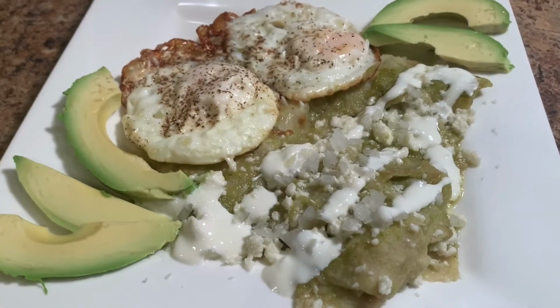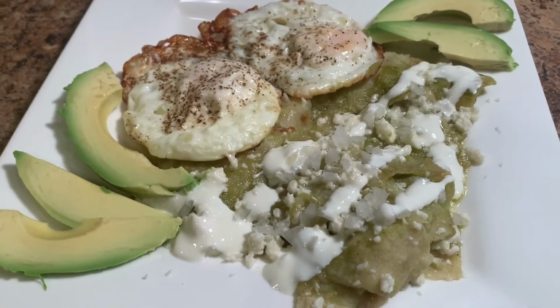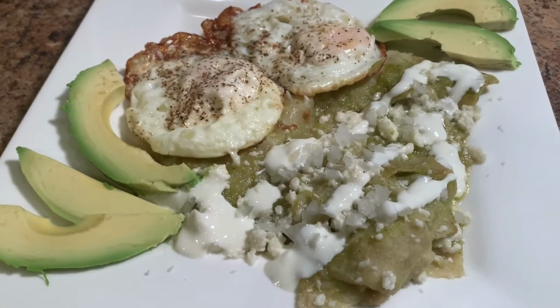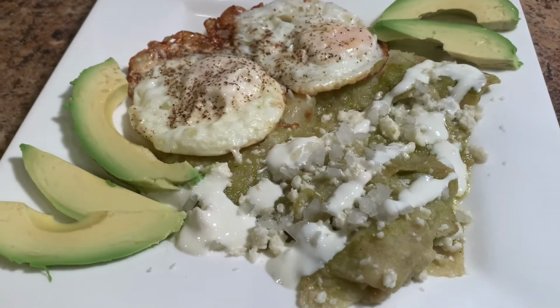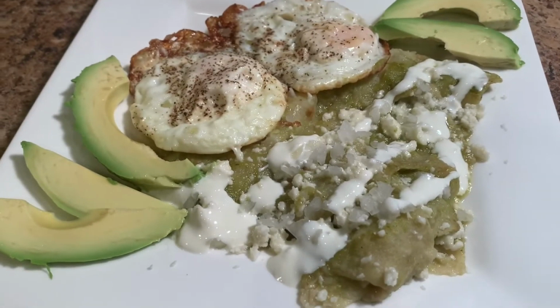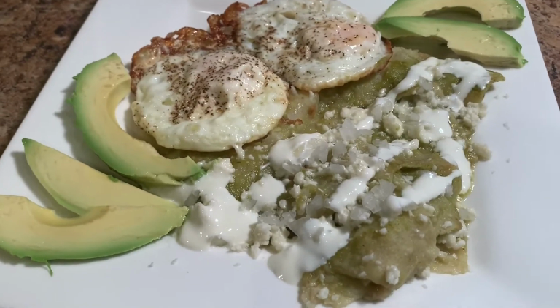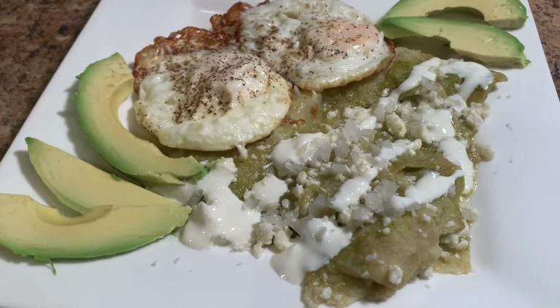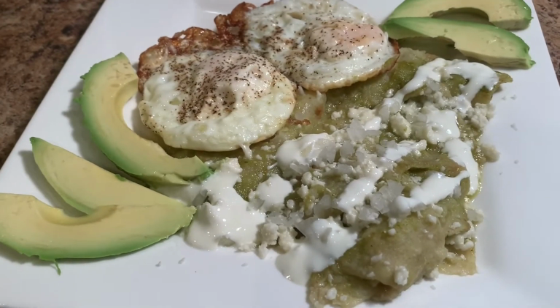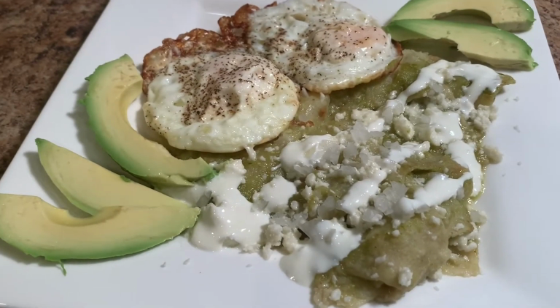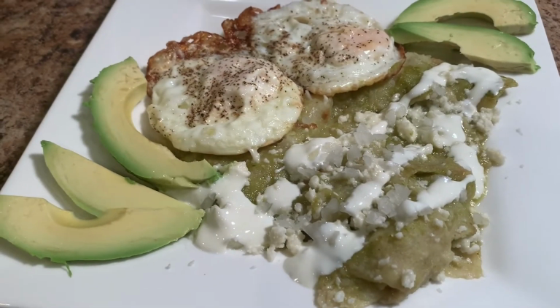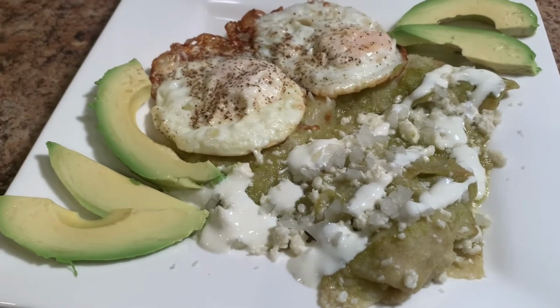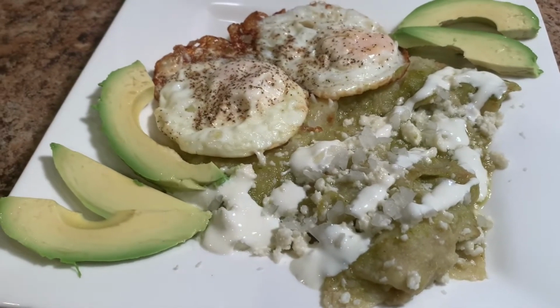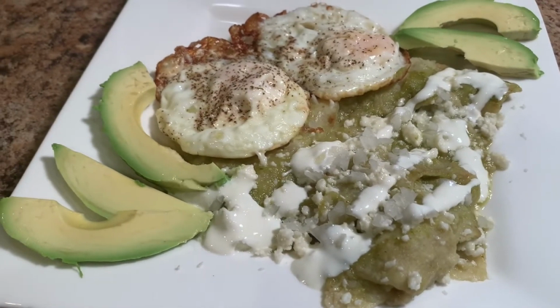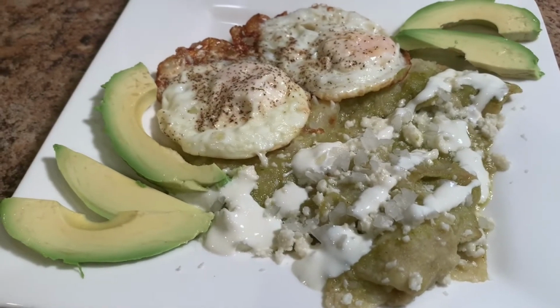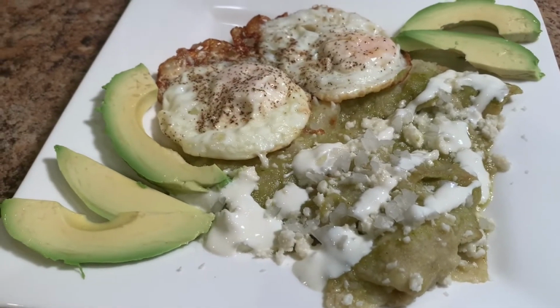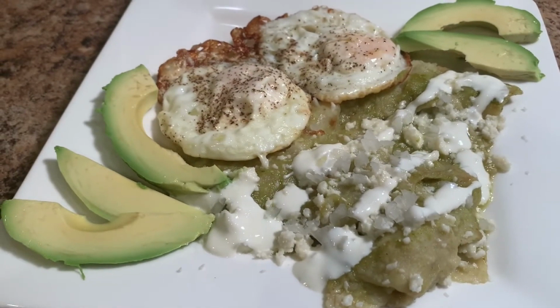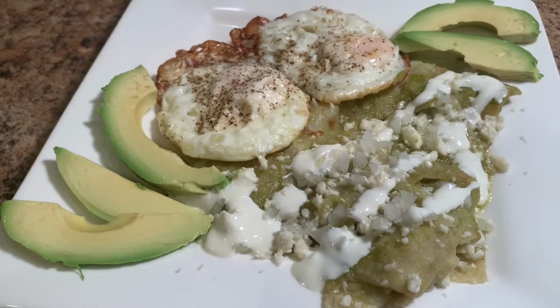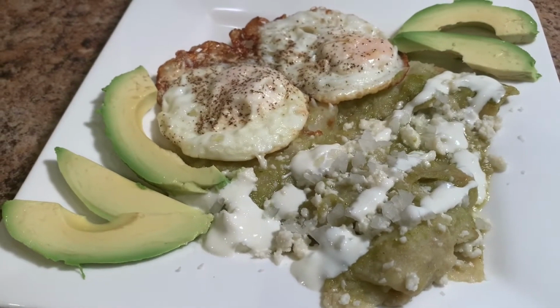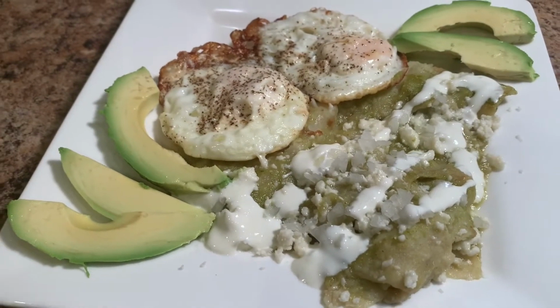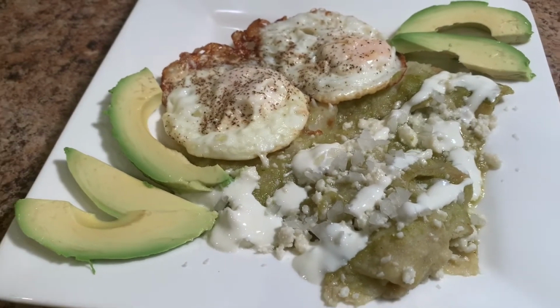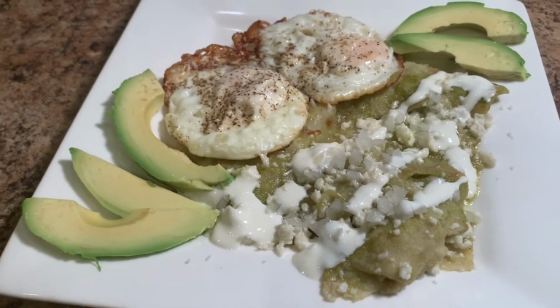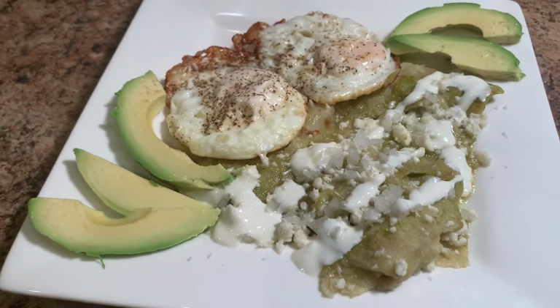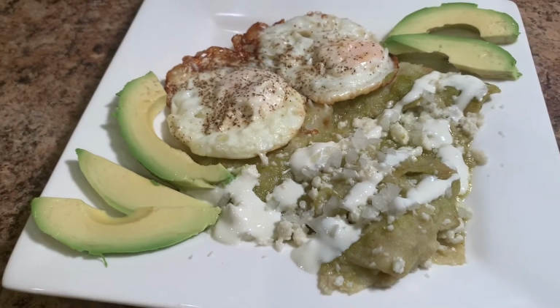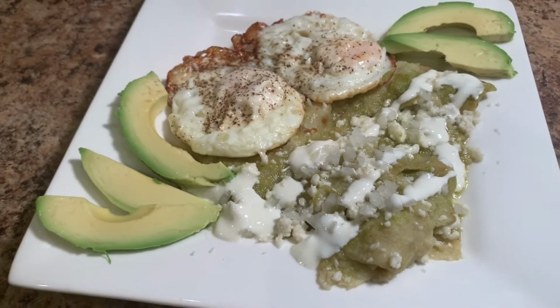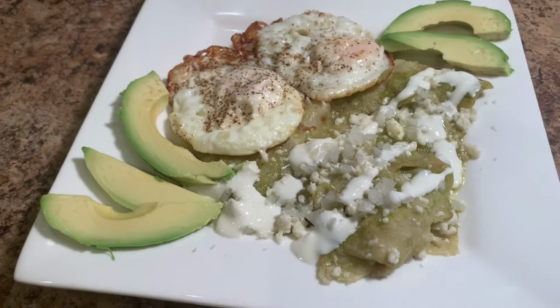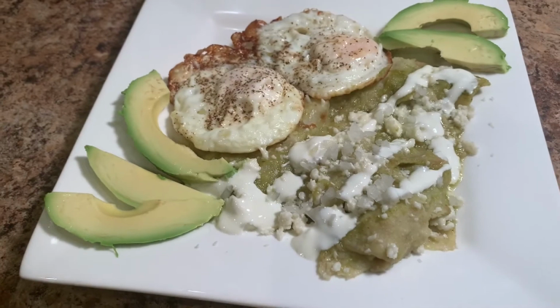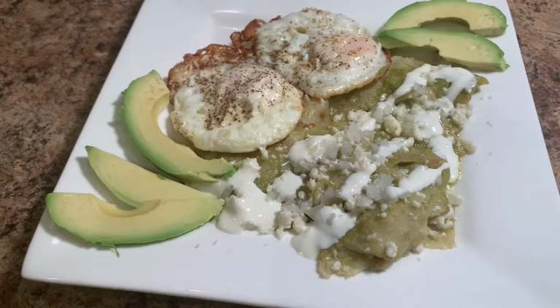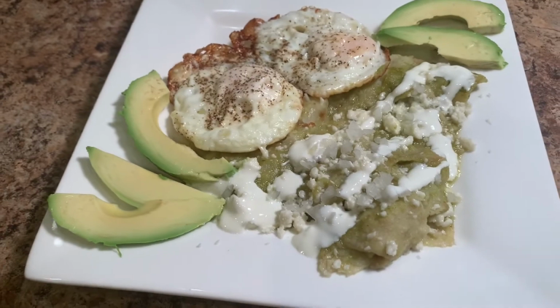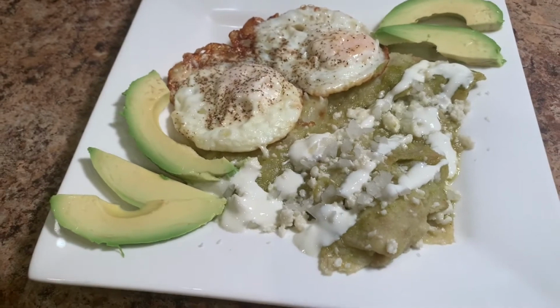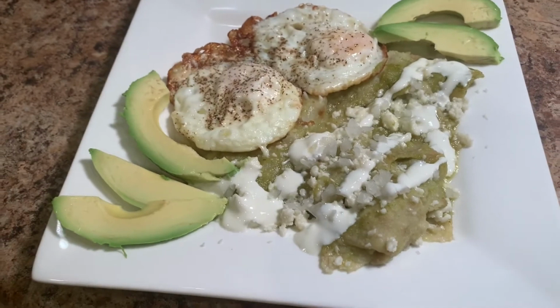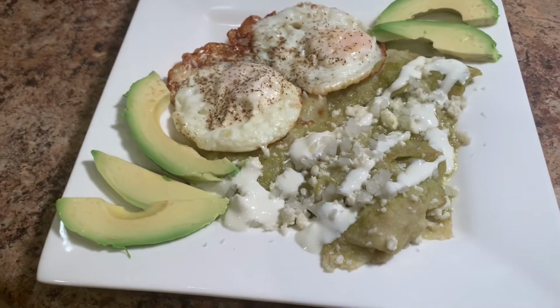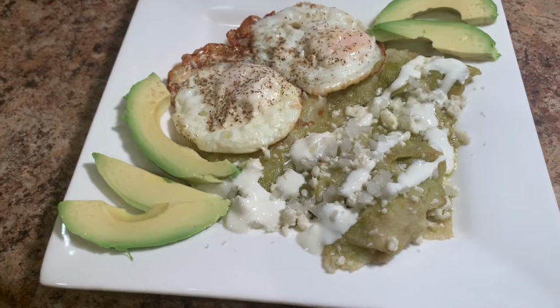Hello everyone and welcome back to my kitchen. Today we're going to be making green chilaquiles.